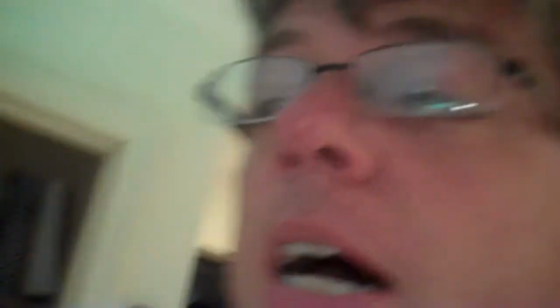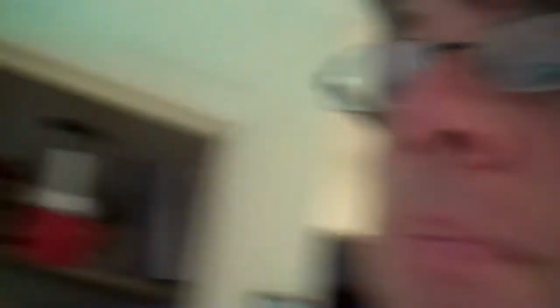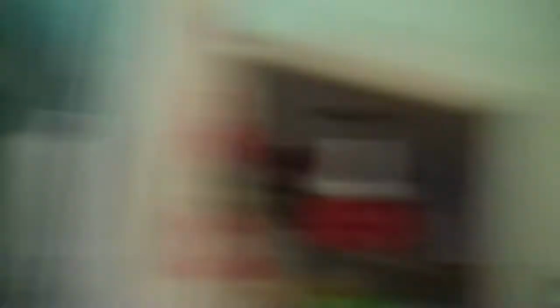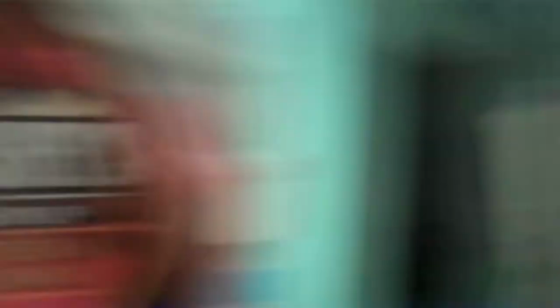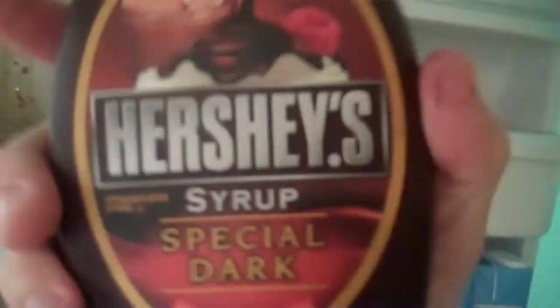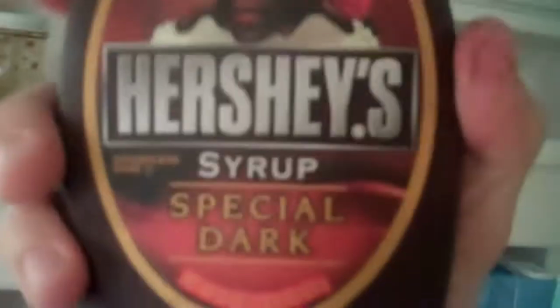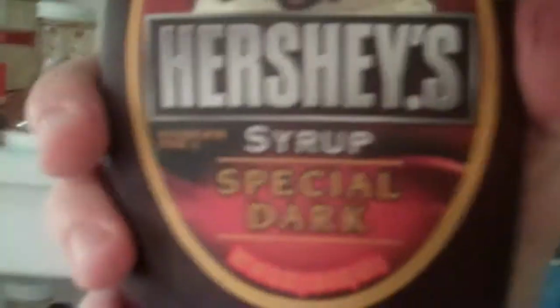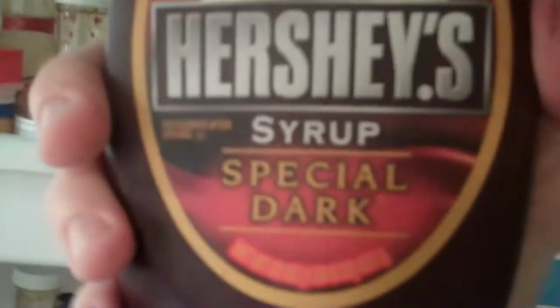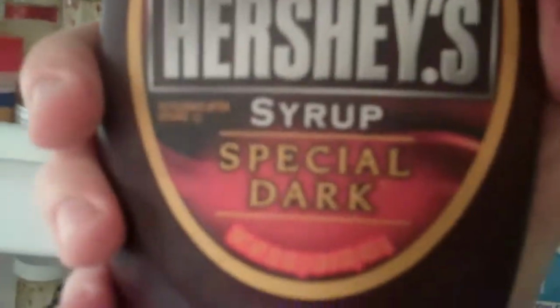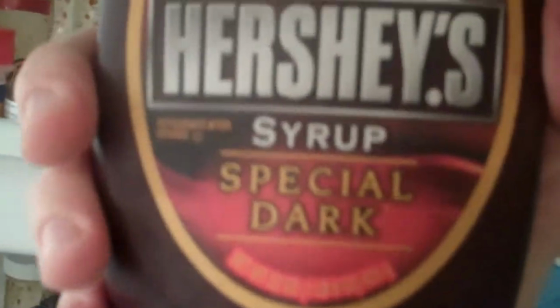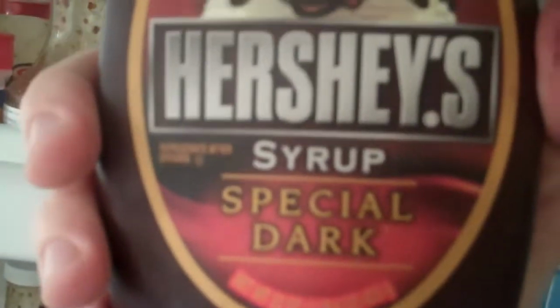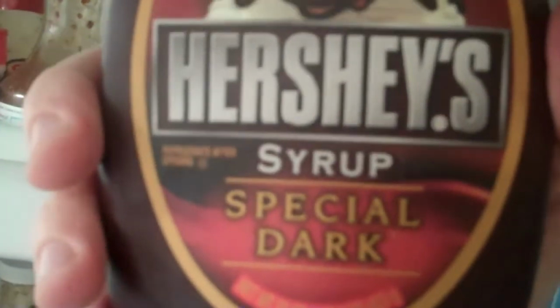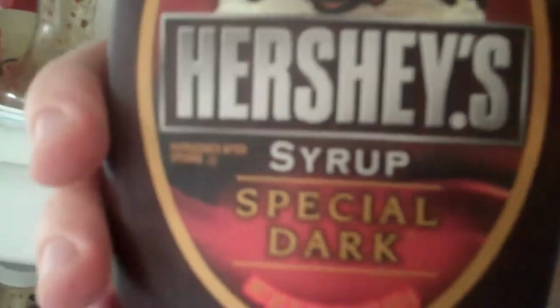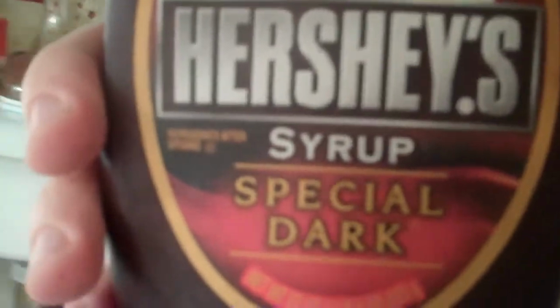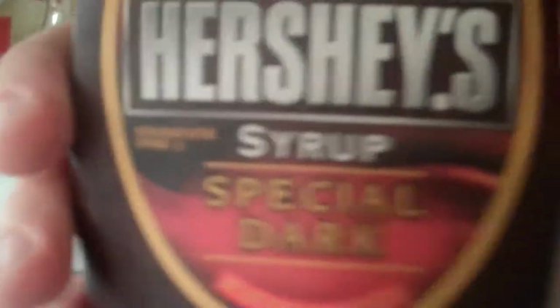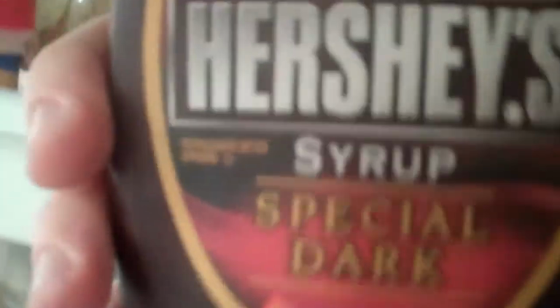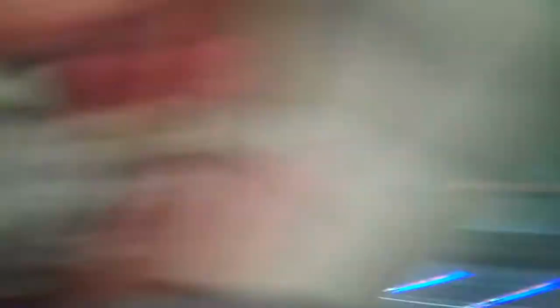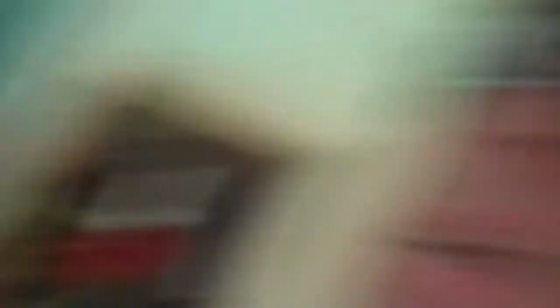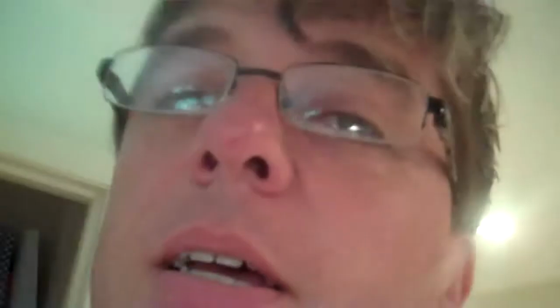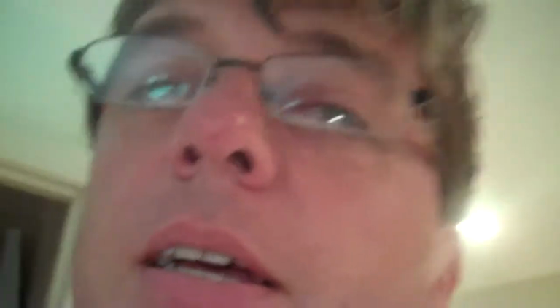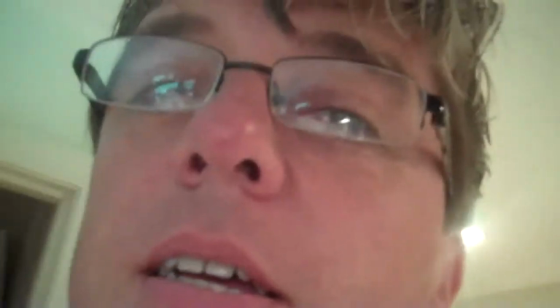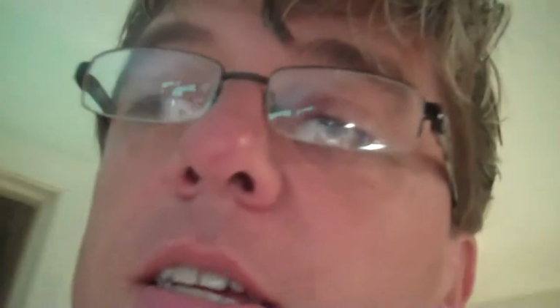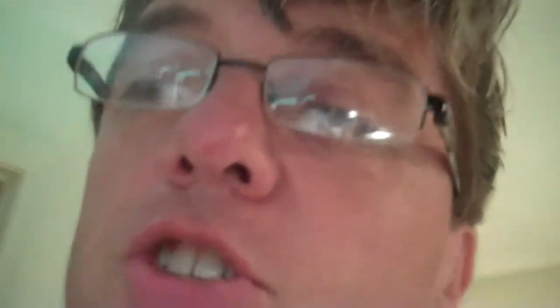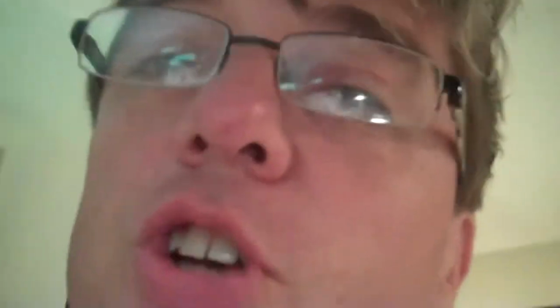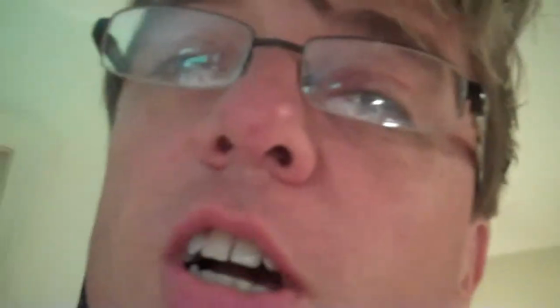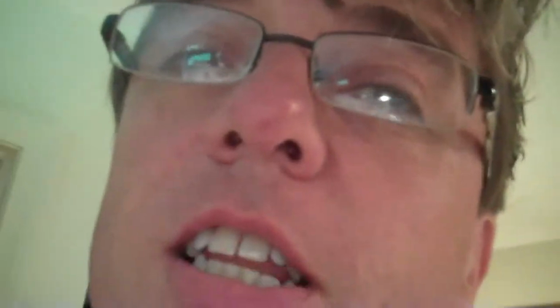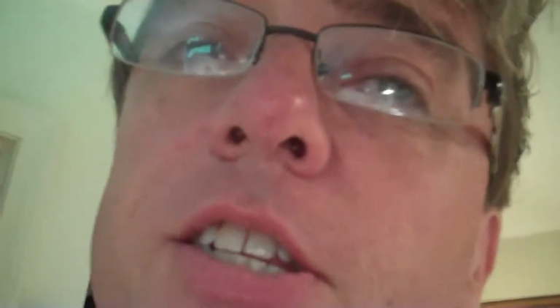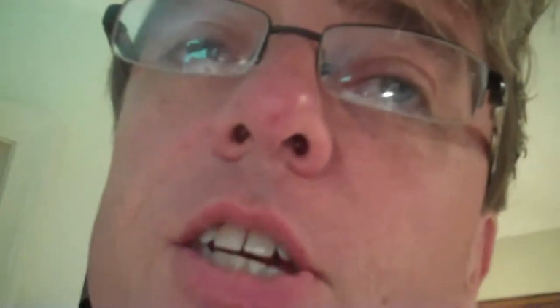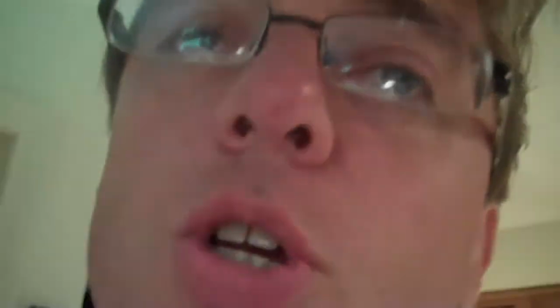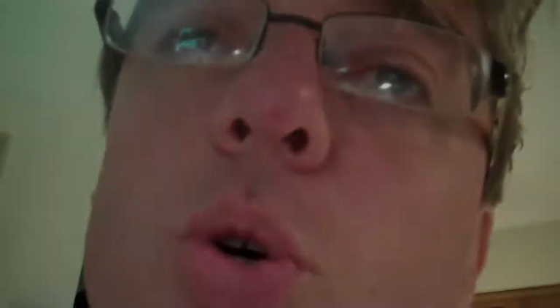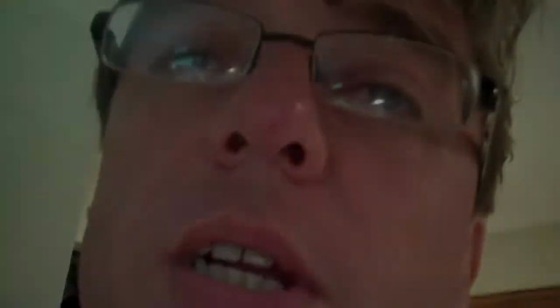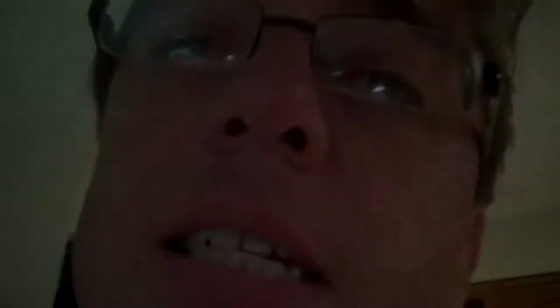We like to use Hershey's Double Special Dark syrup on top — chocolate goodness.